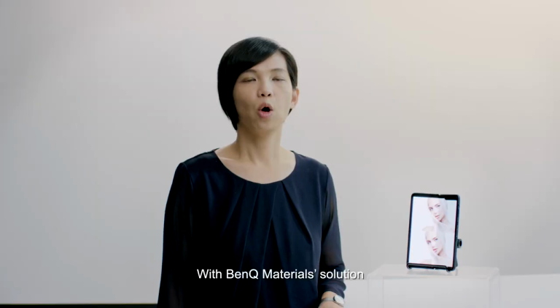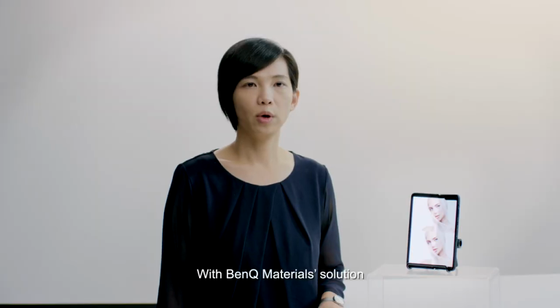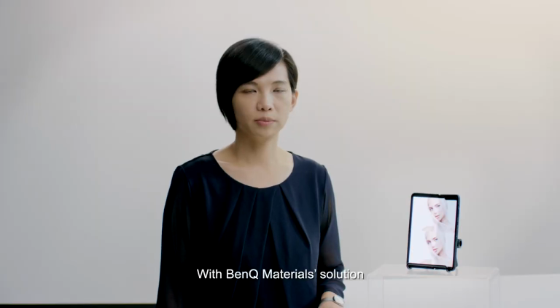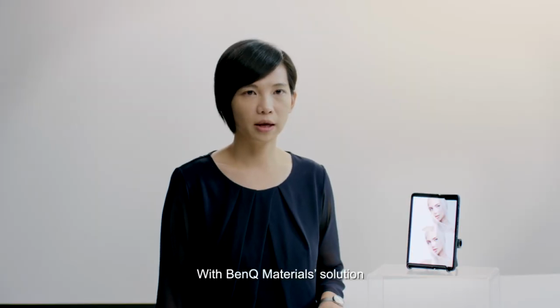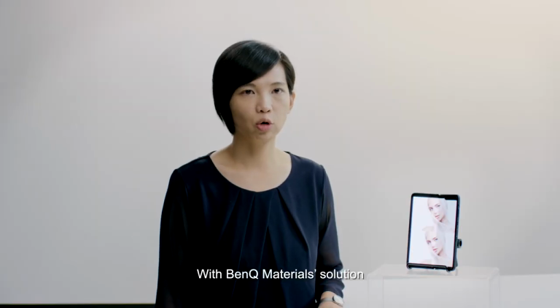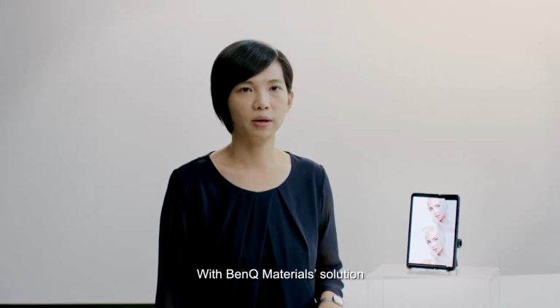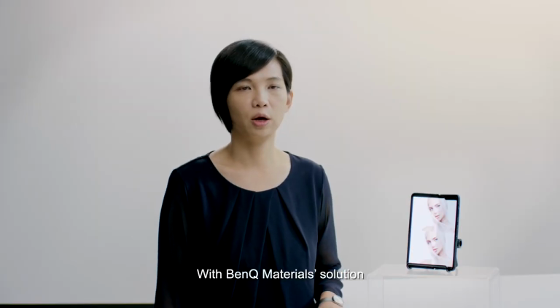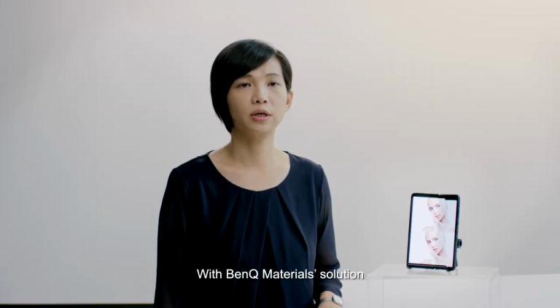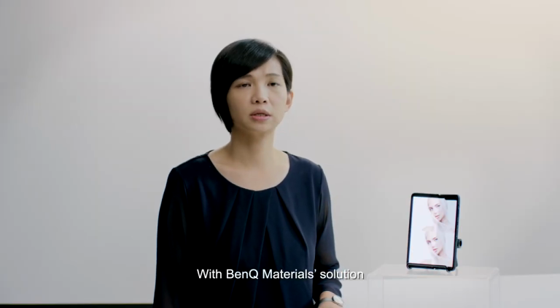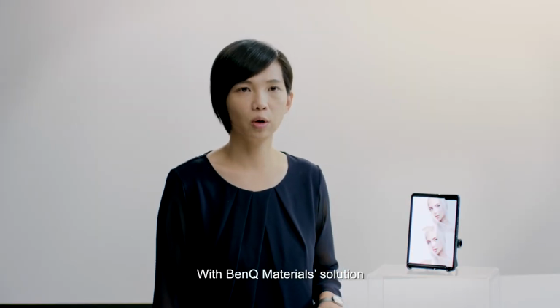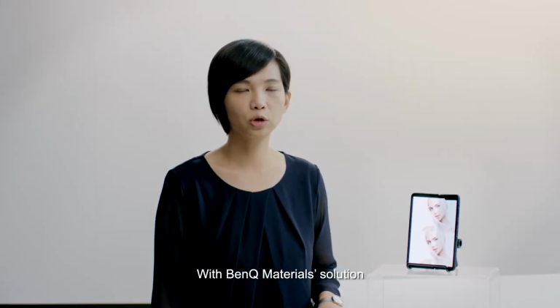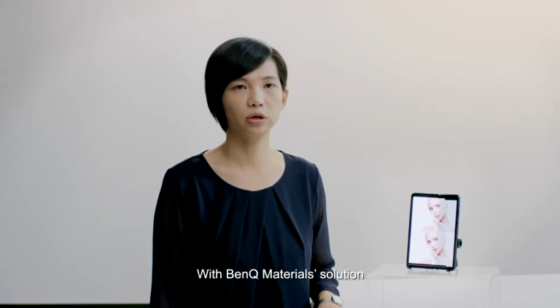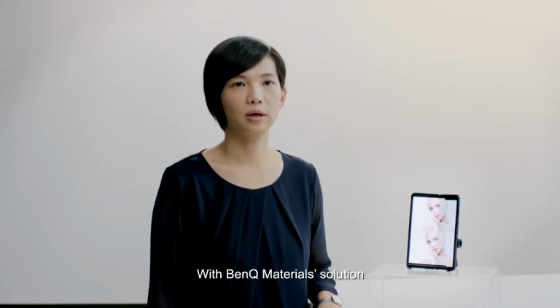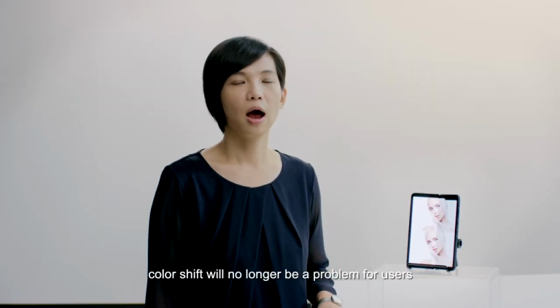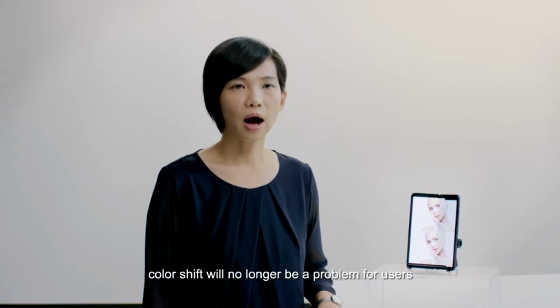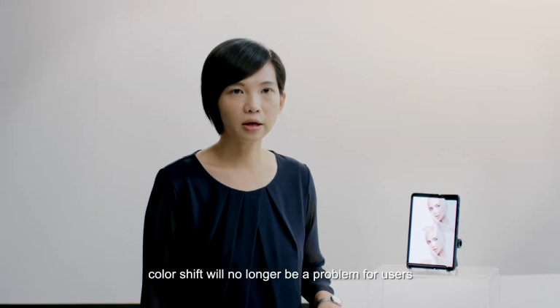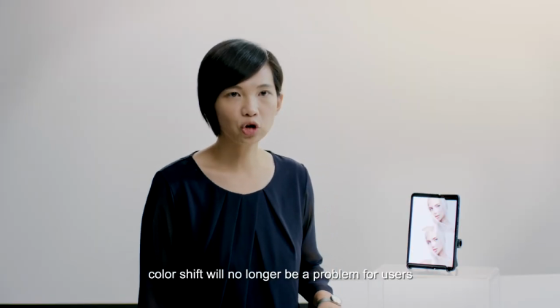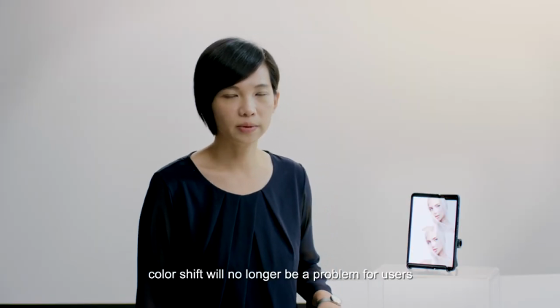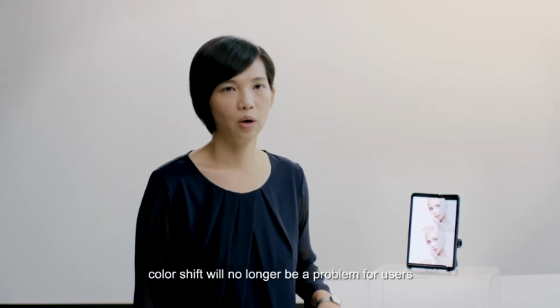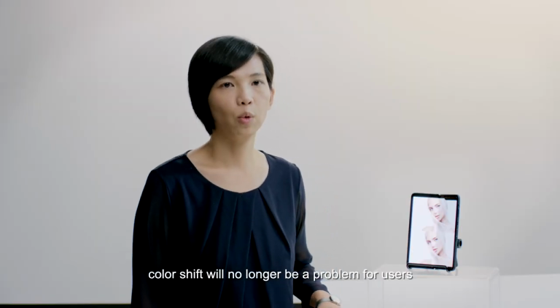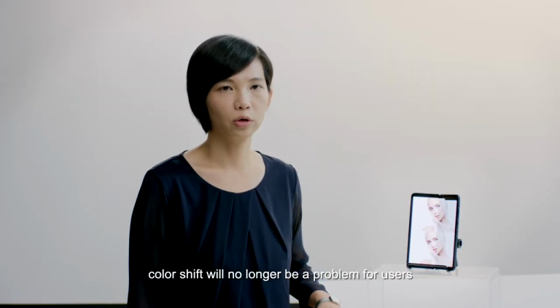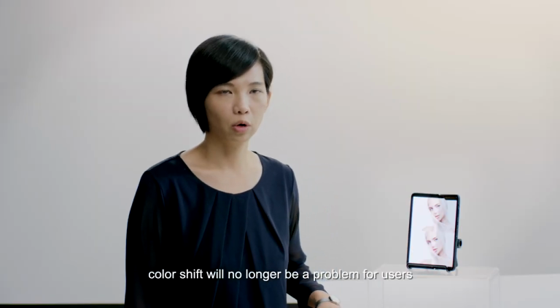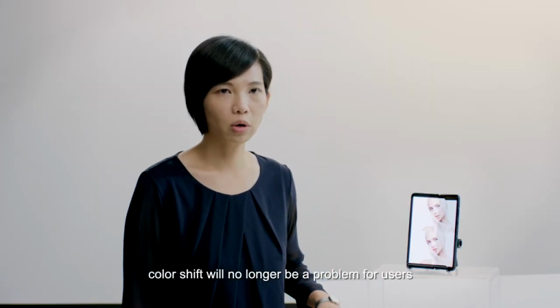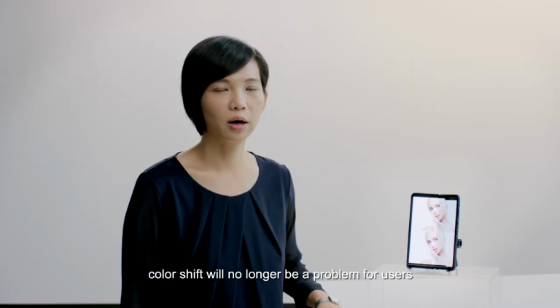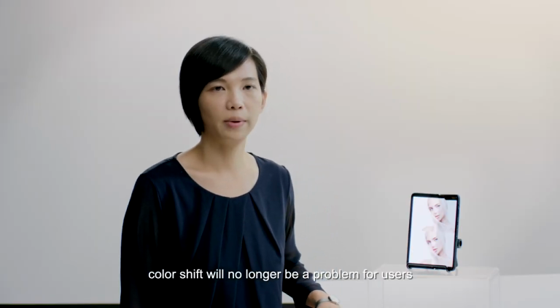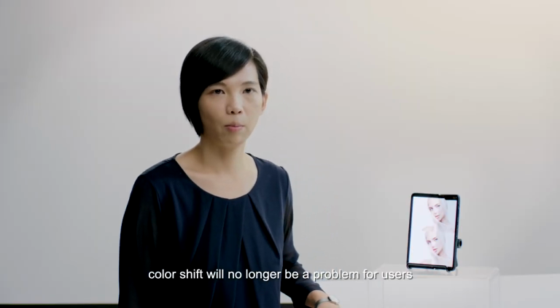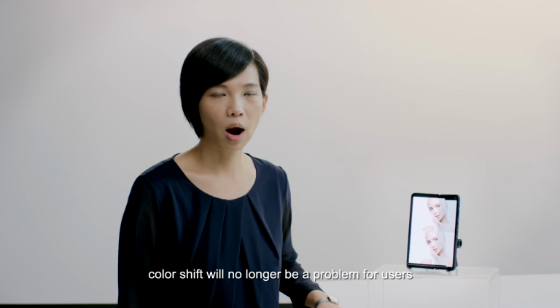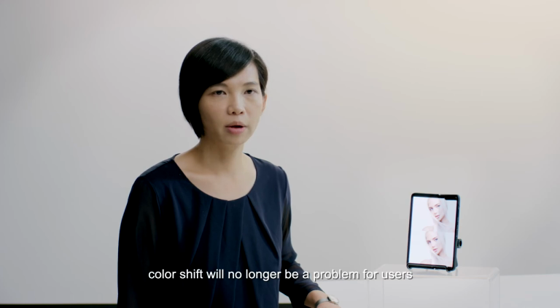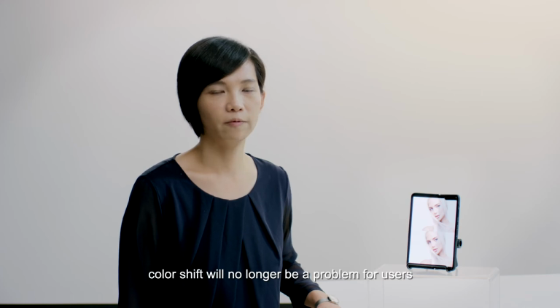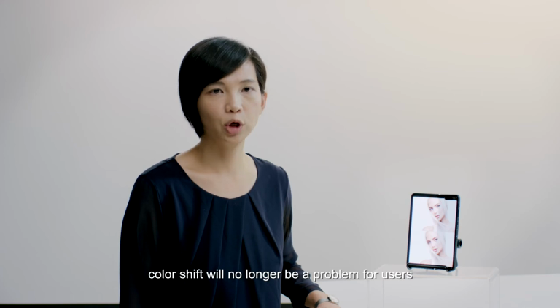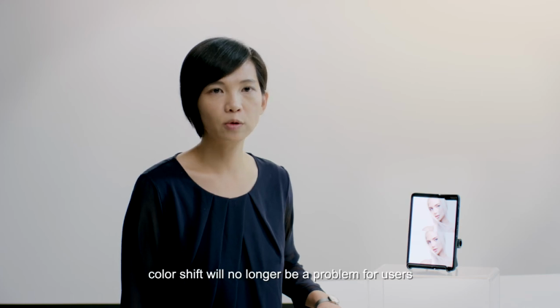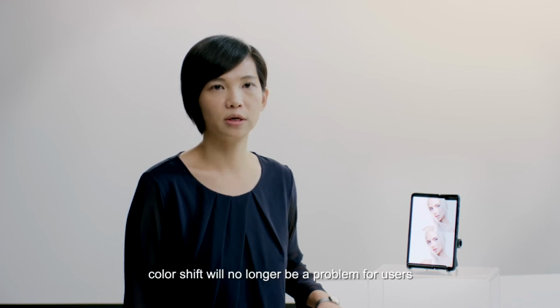With BenQ materials solution, color shift will no longer be a problem for users.